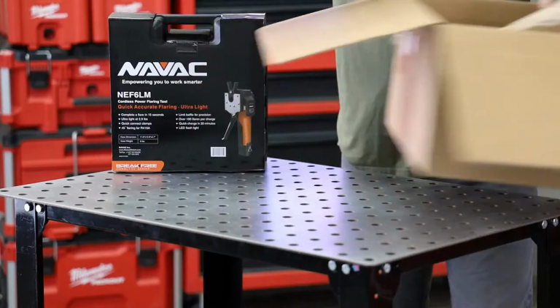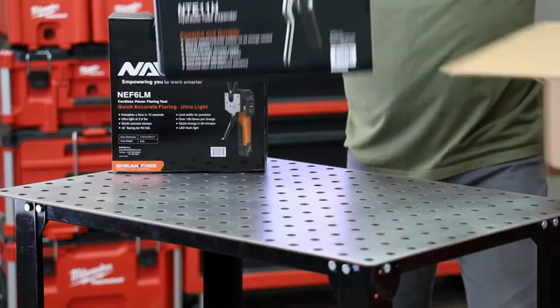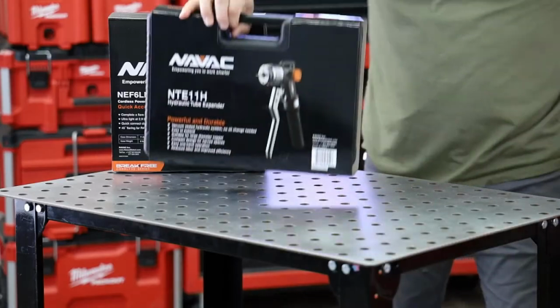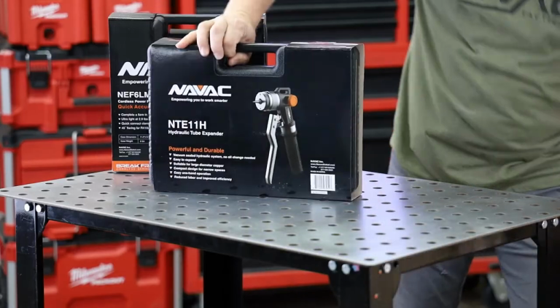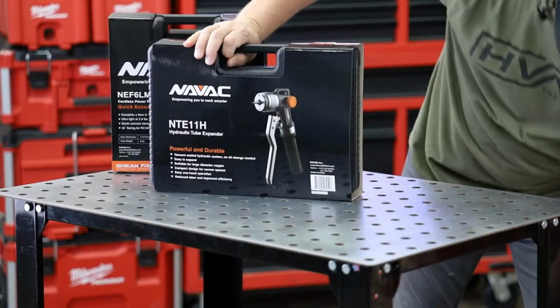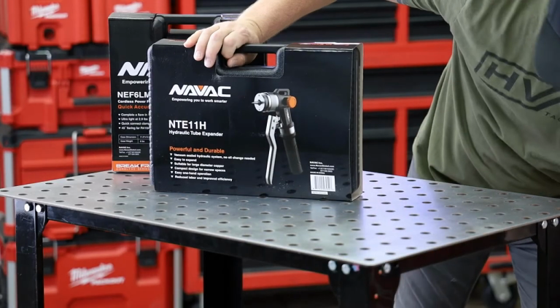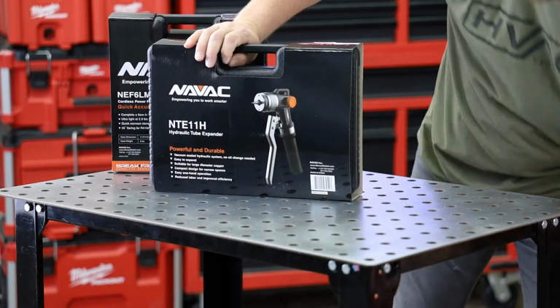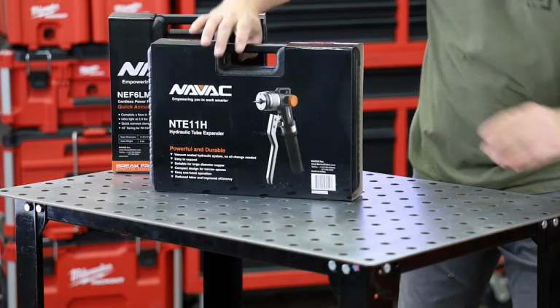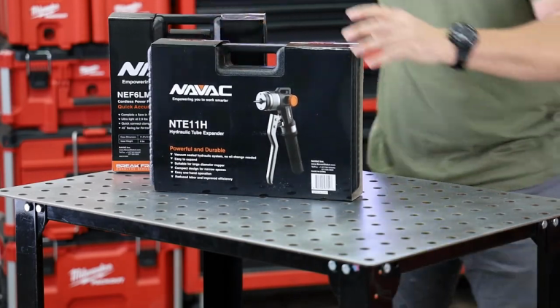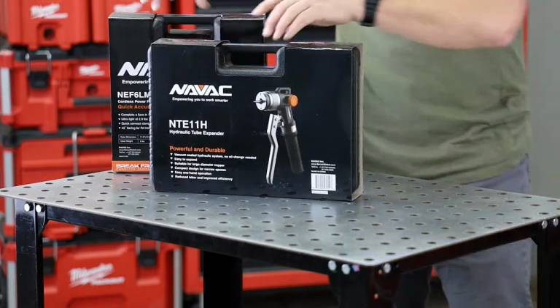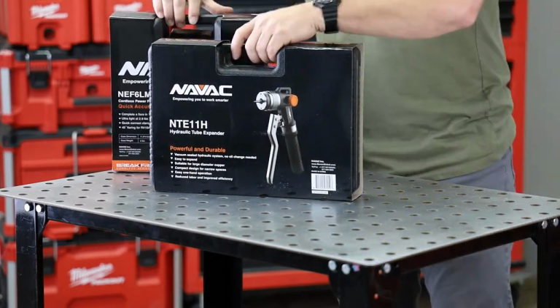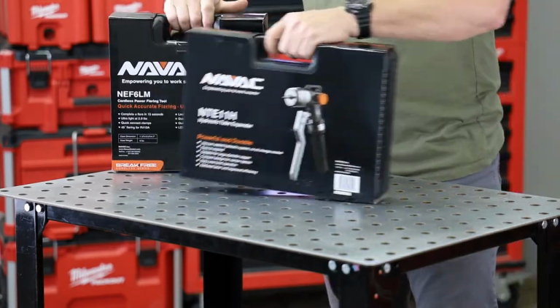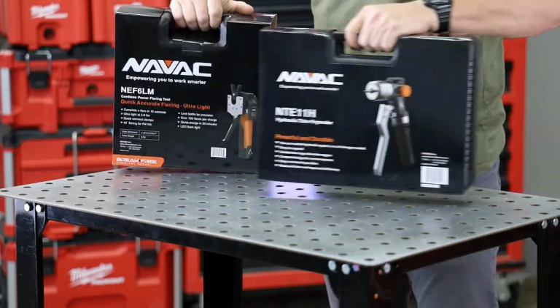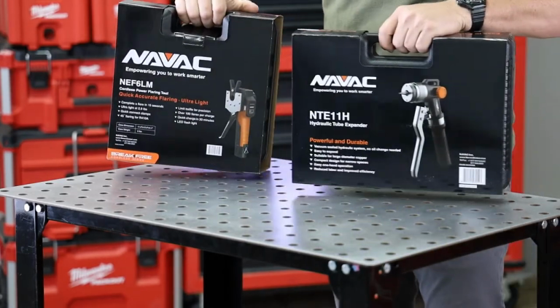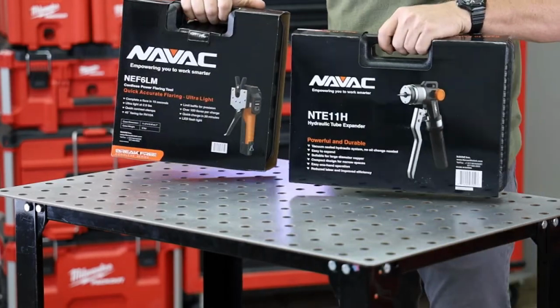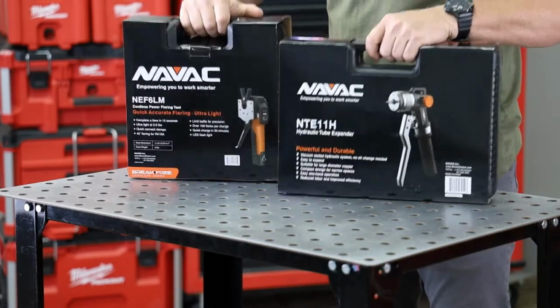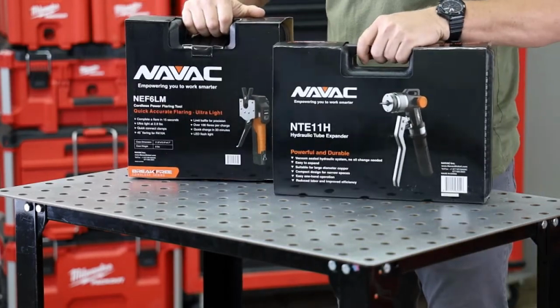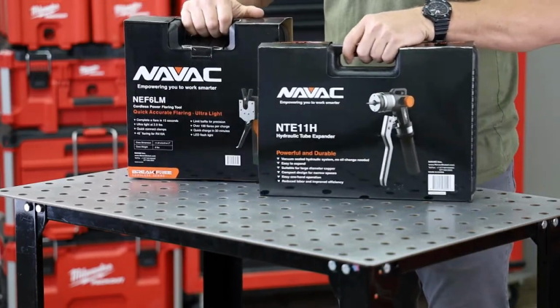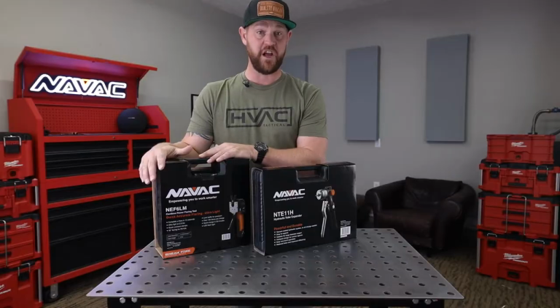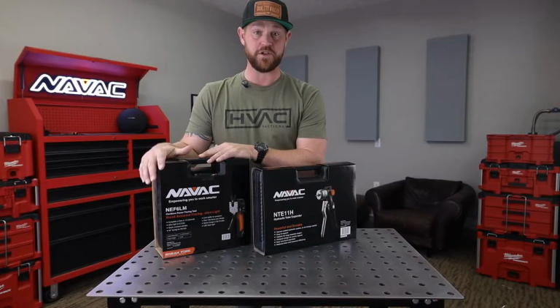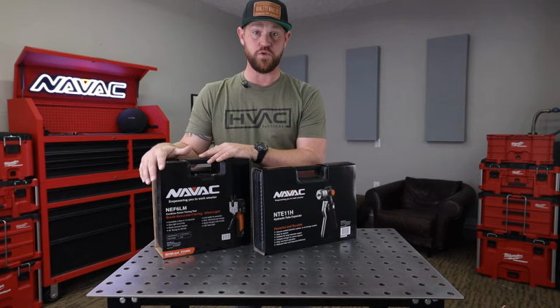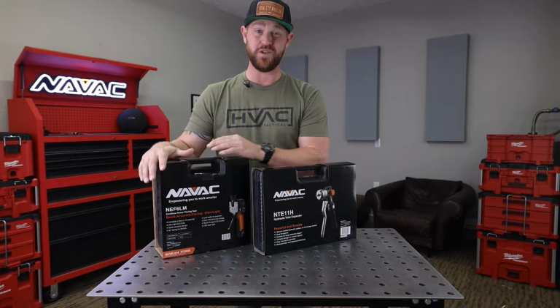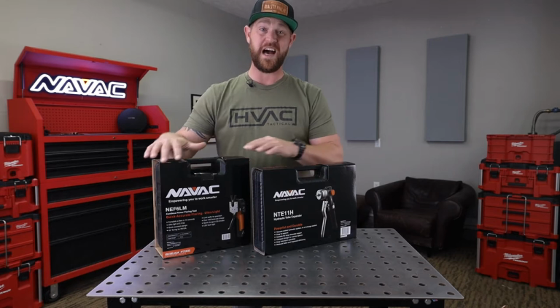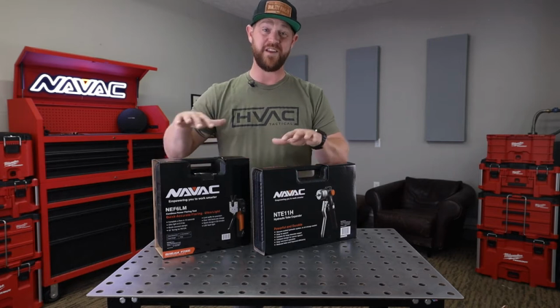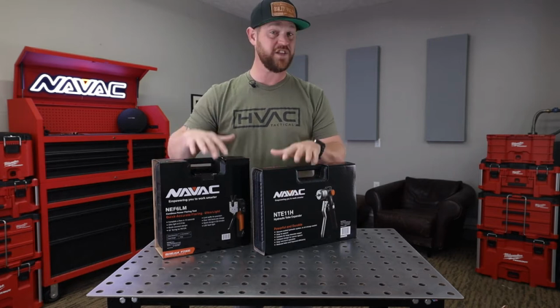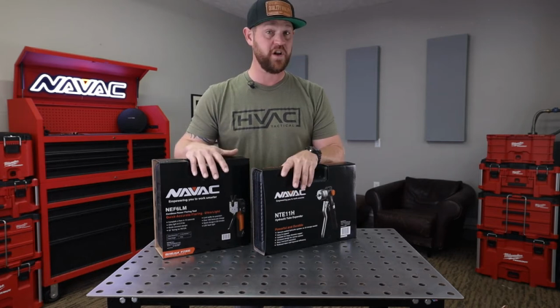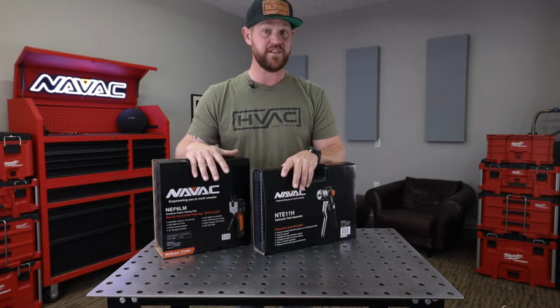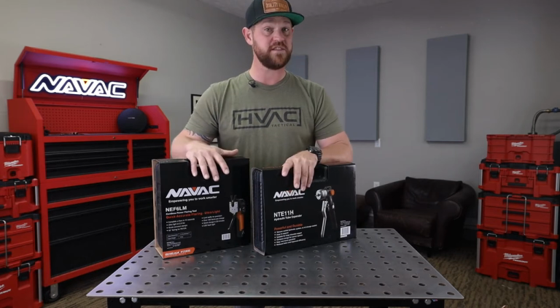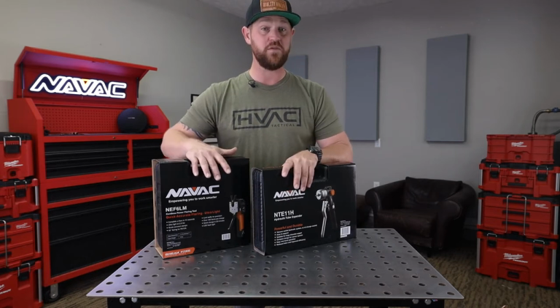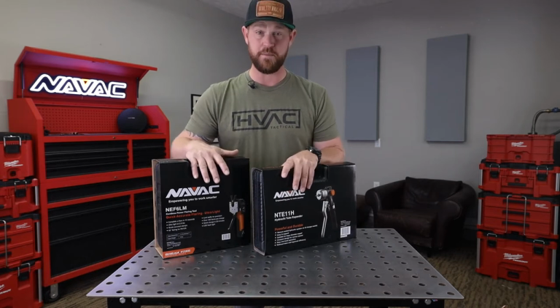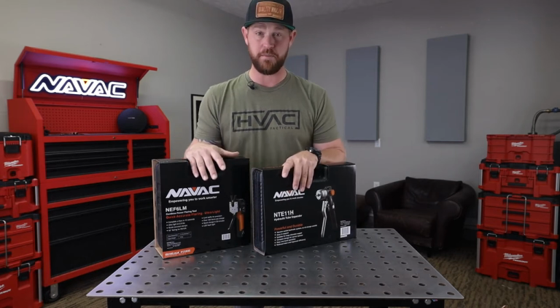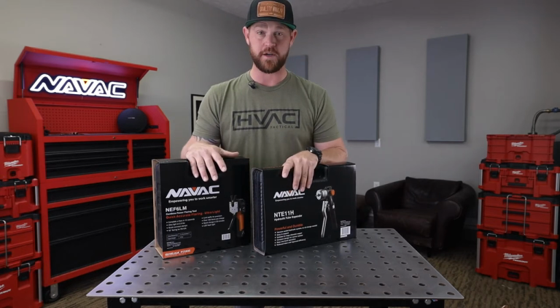In this kit, you get the NAVAC hydraulic tube expander and the battery-powered flaring tool. Let's dive into each one of these and see what comes in the box.